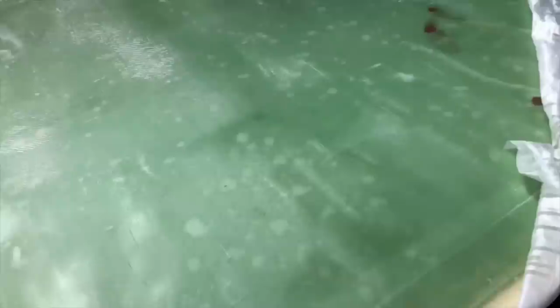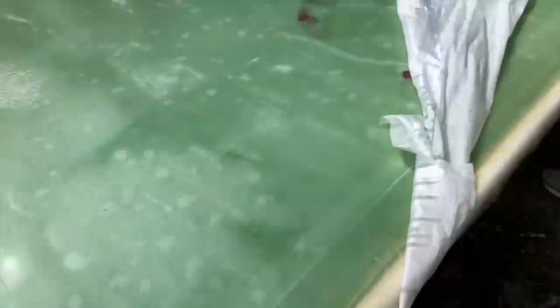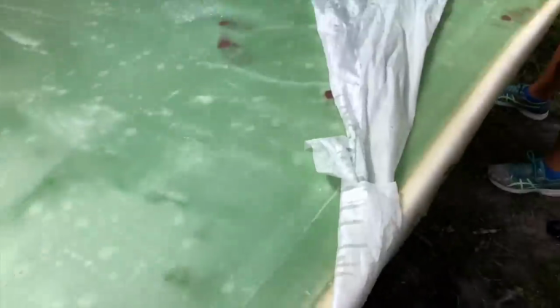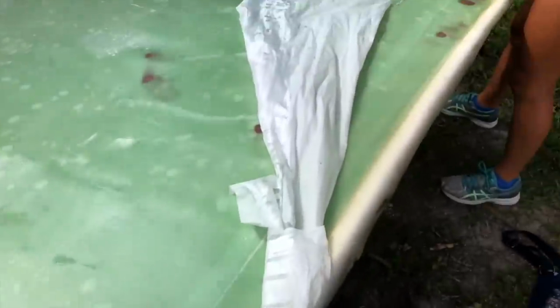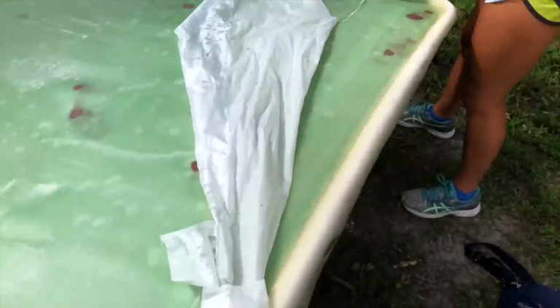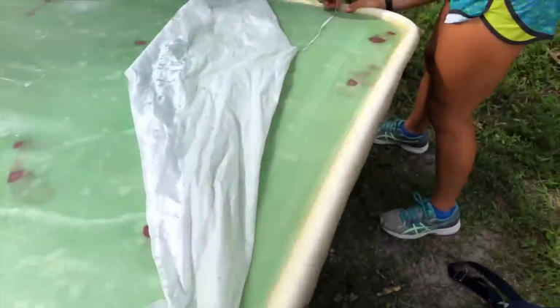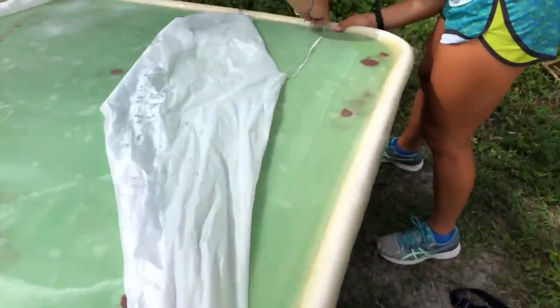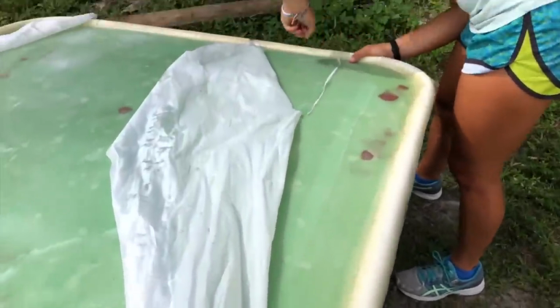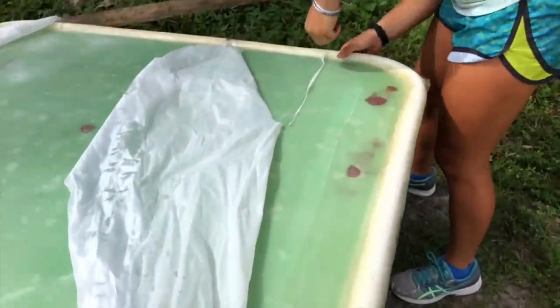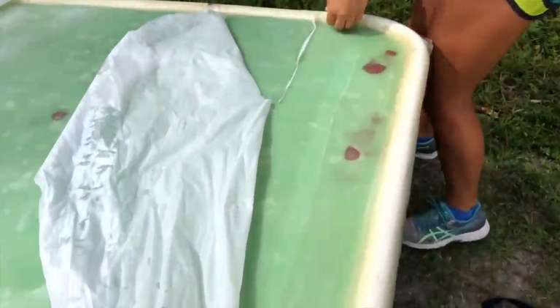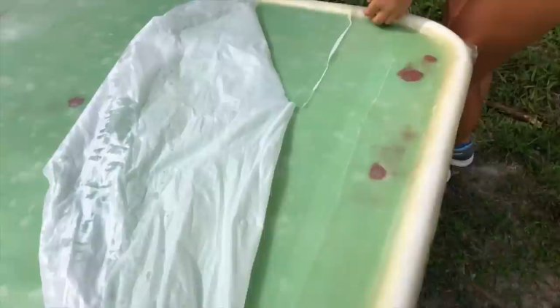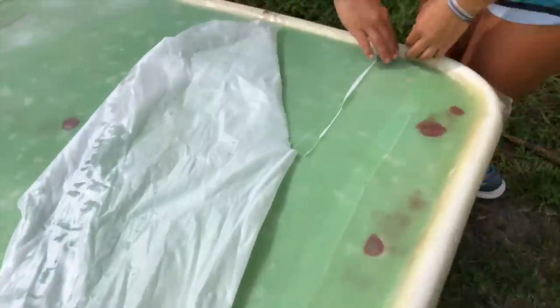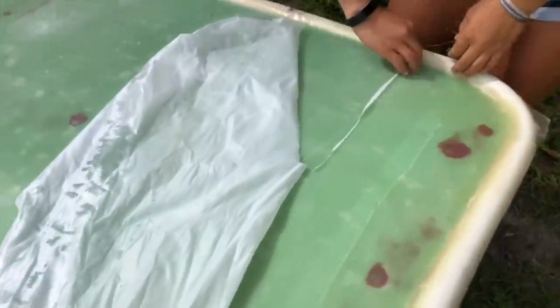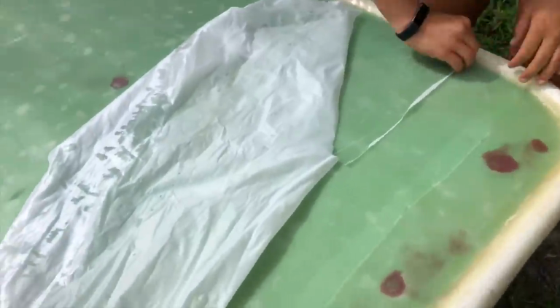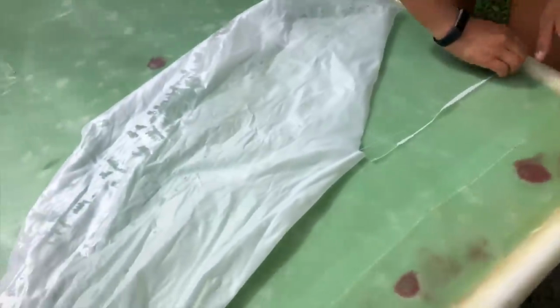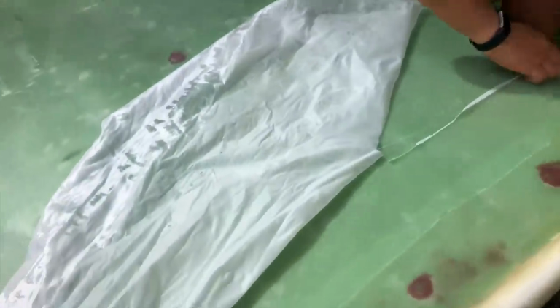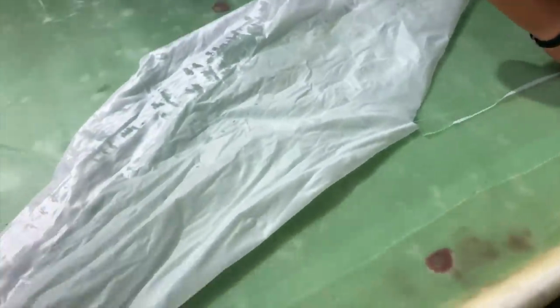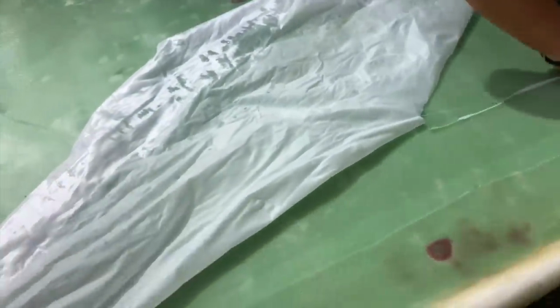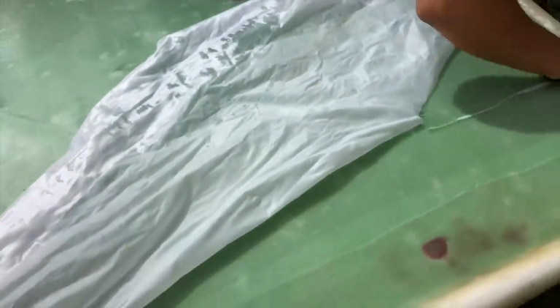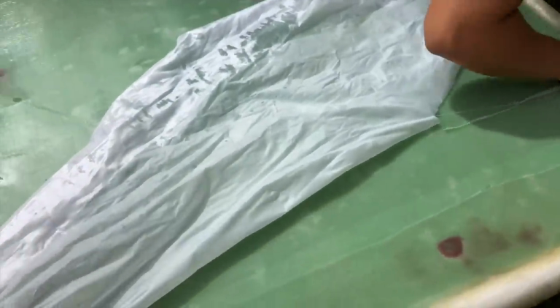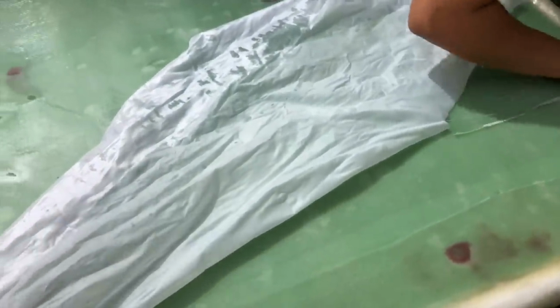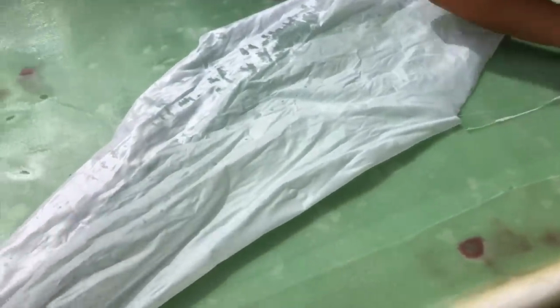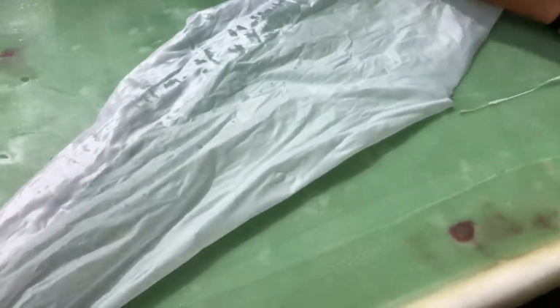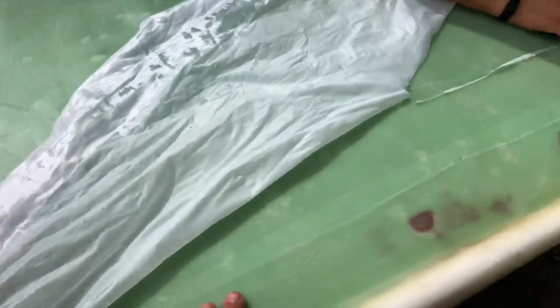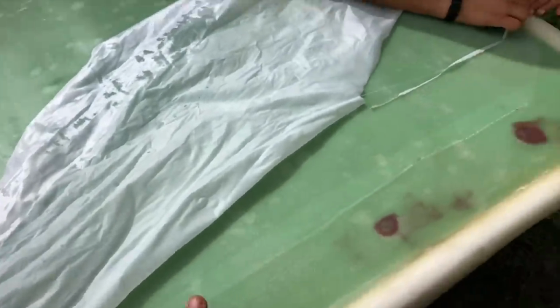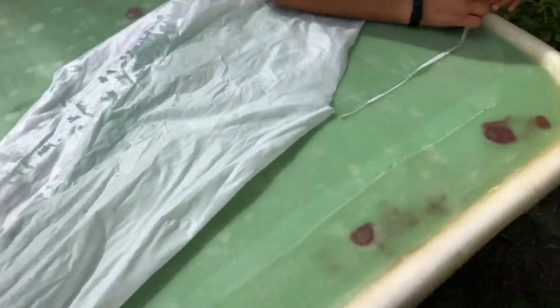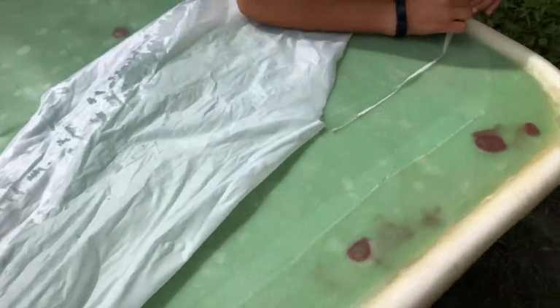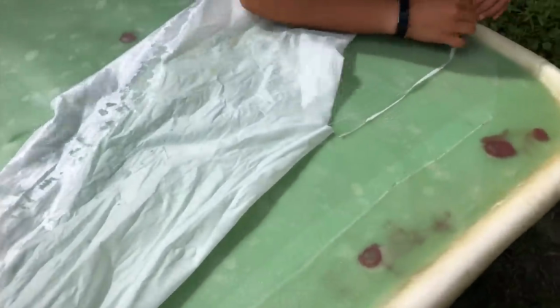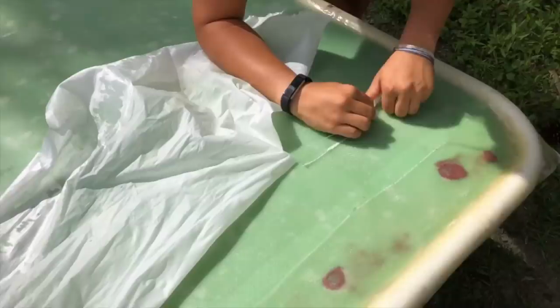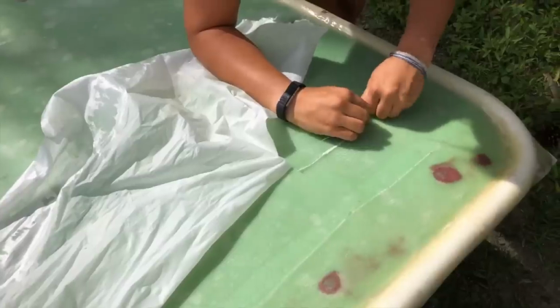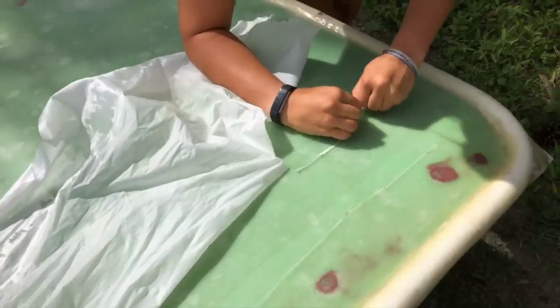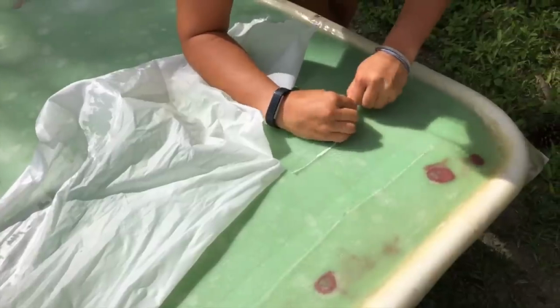This is pretty much our final lamination coat - we just have to sand, probably fill in some spots, and start painting.